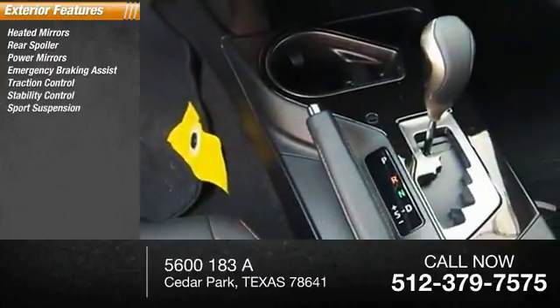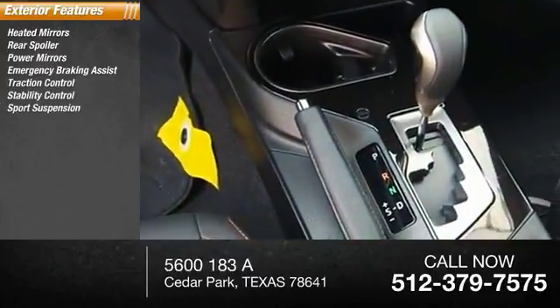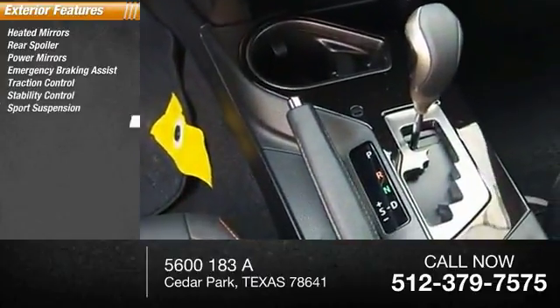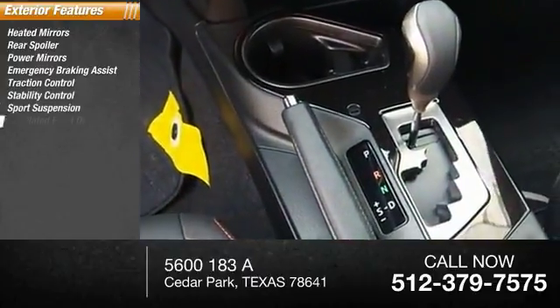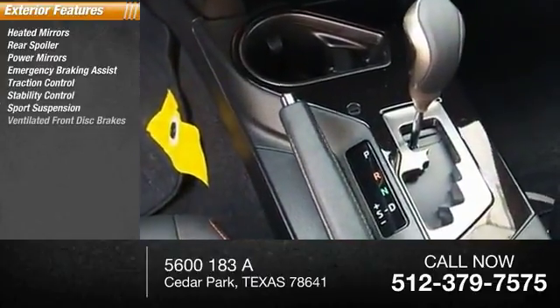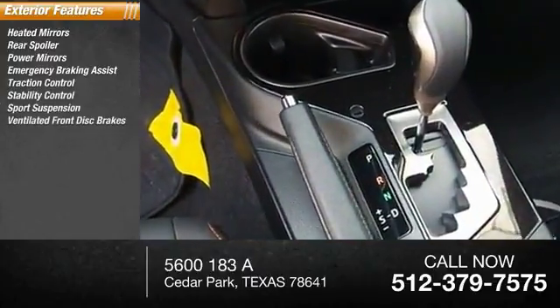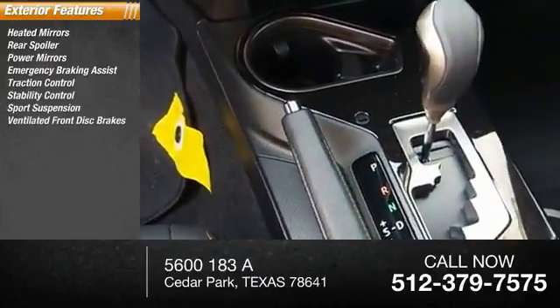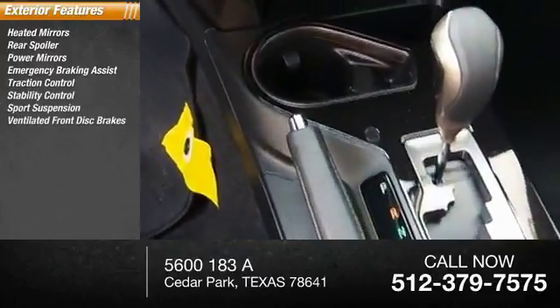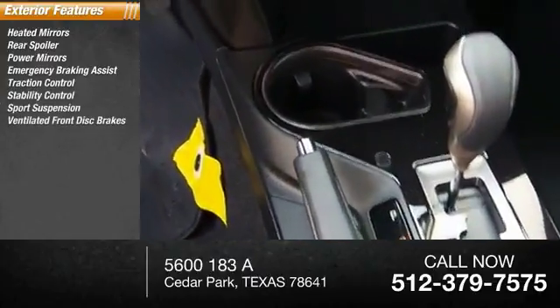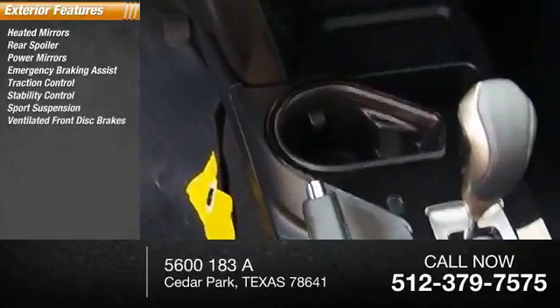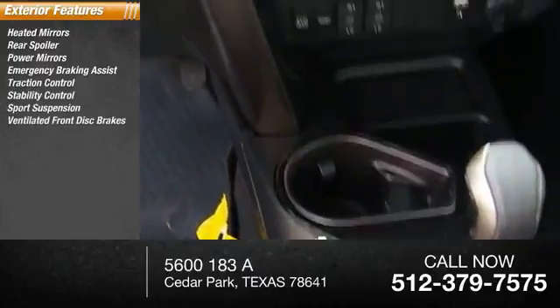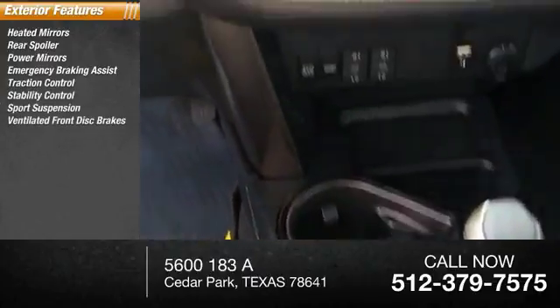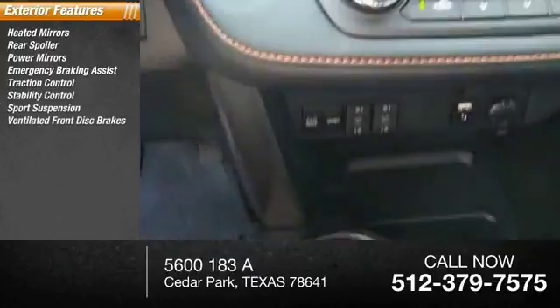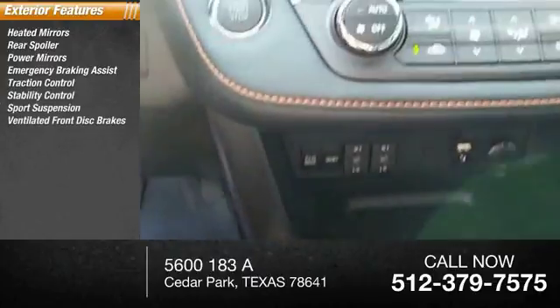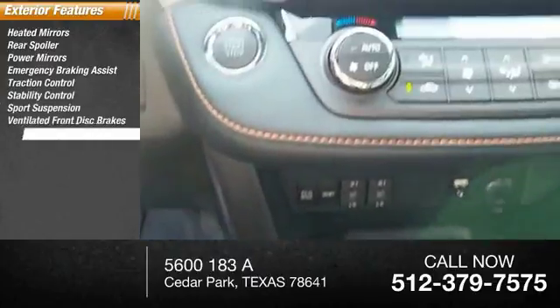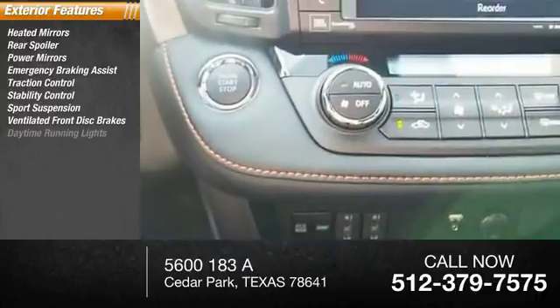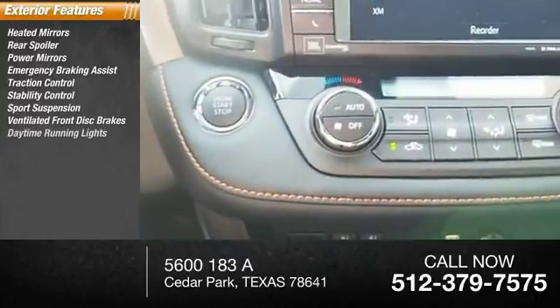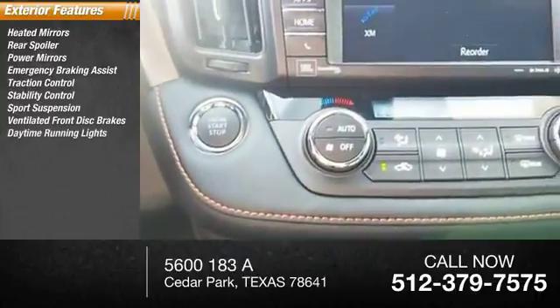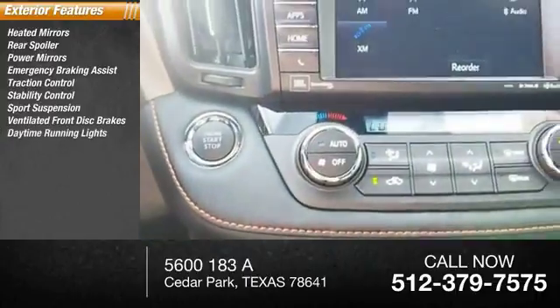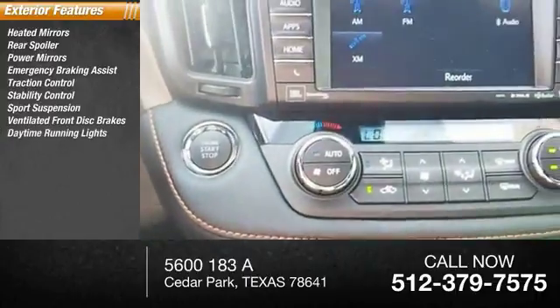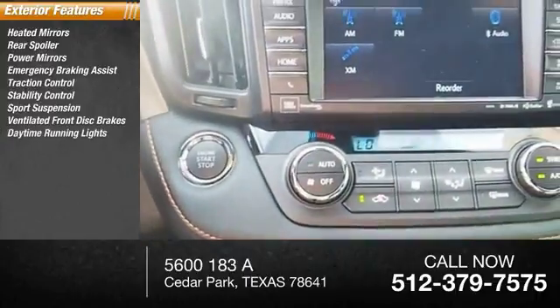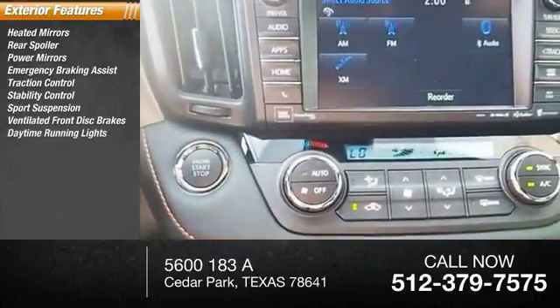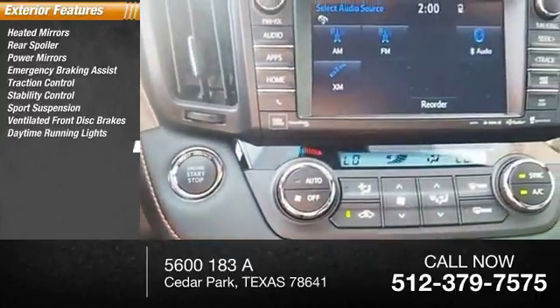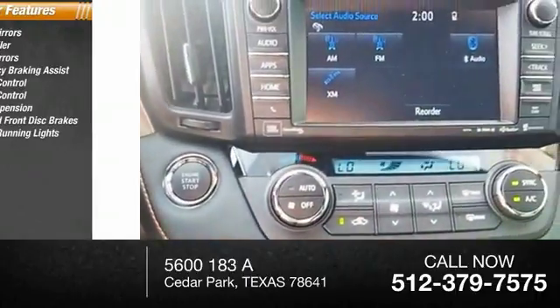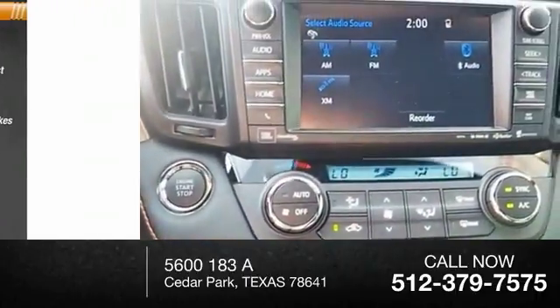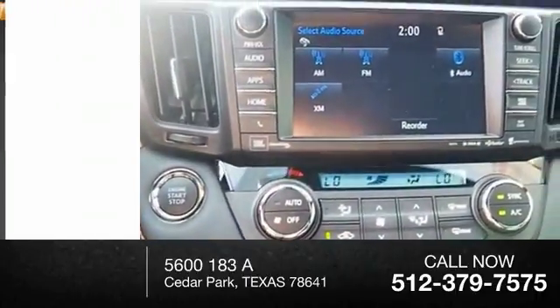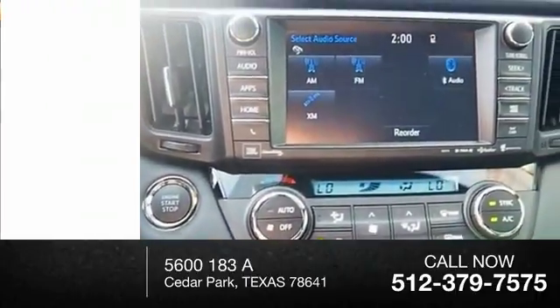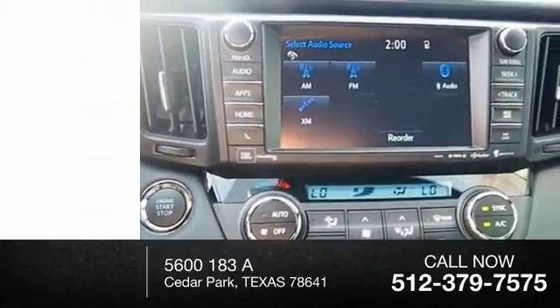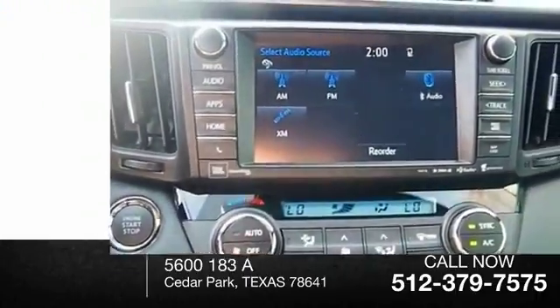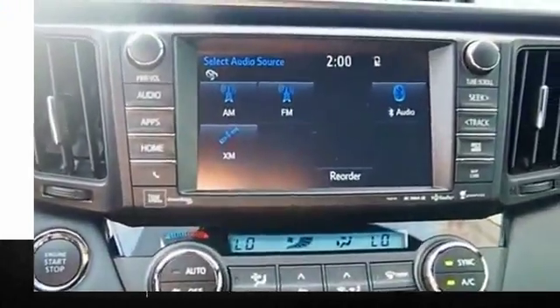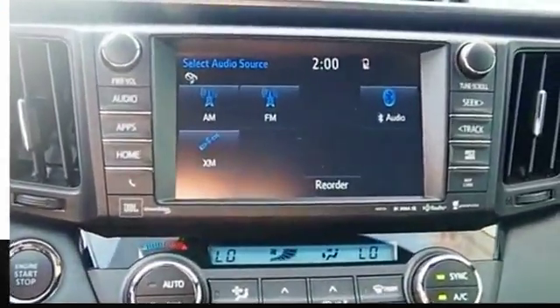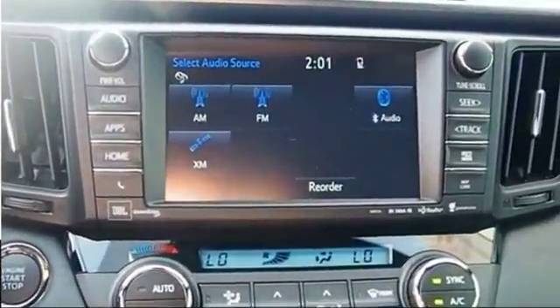Sports suspension, ventilated front disc brakes, daytime running lights, Hill Start Assist.